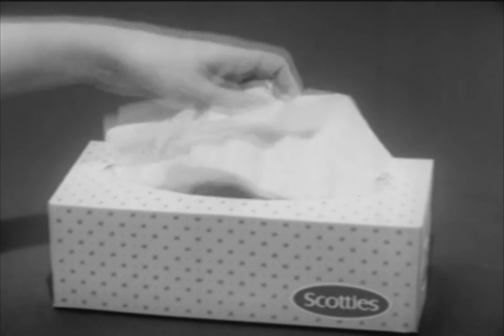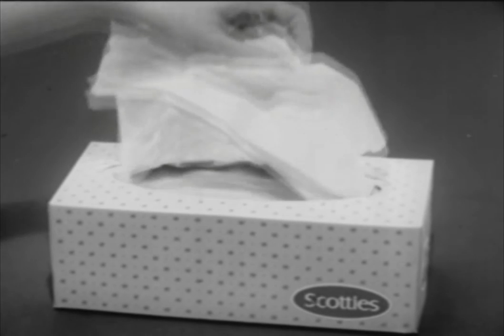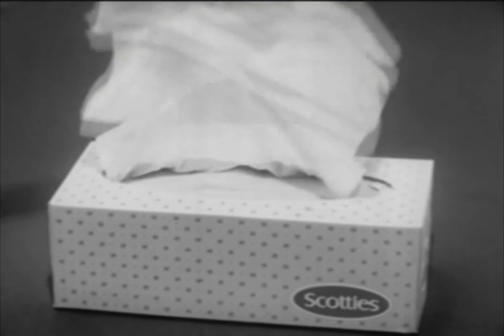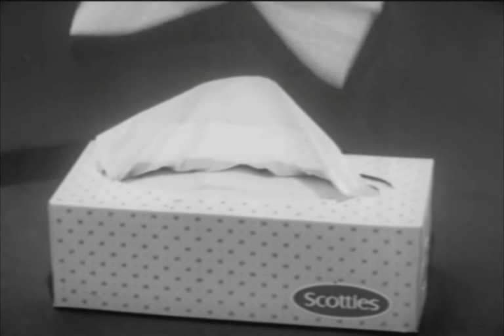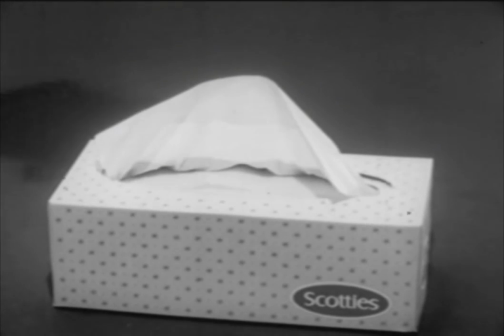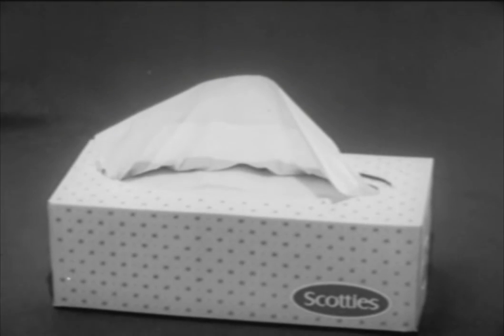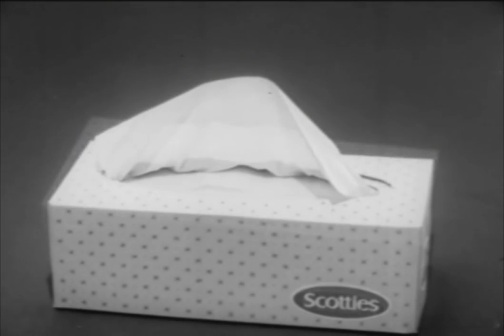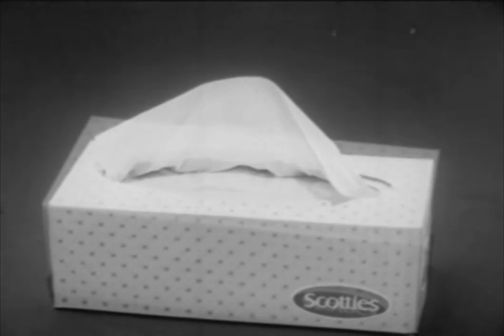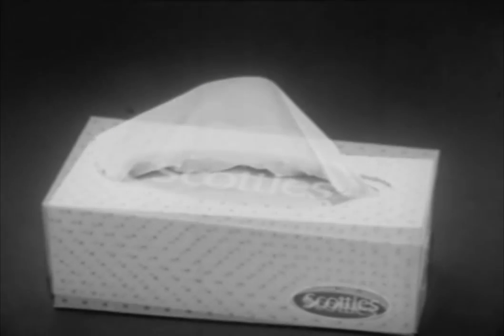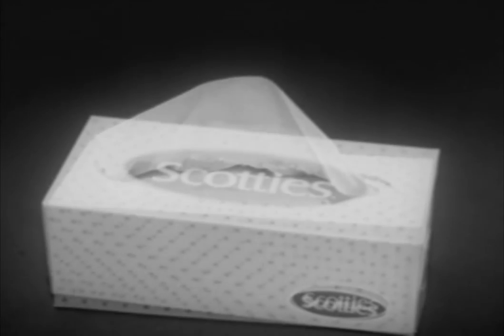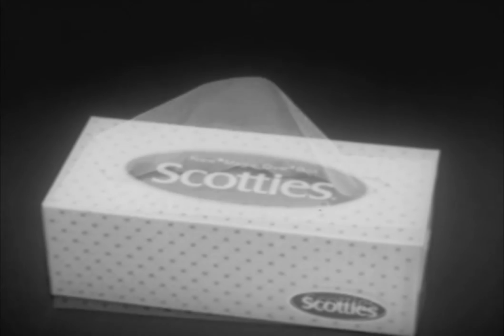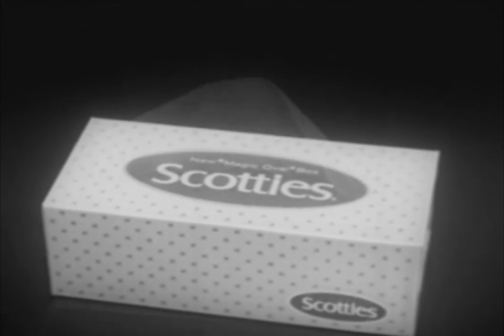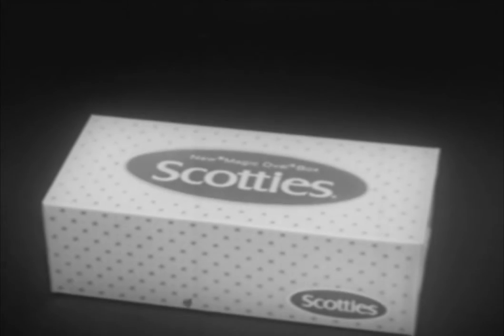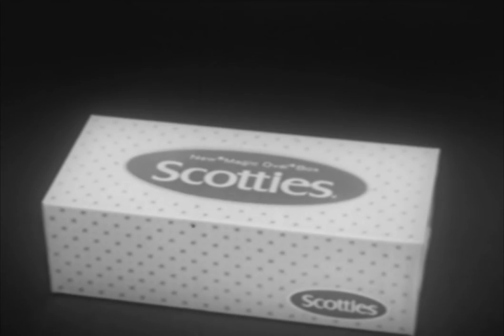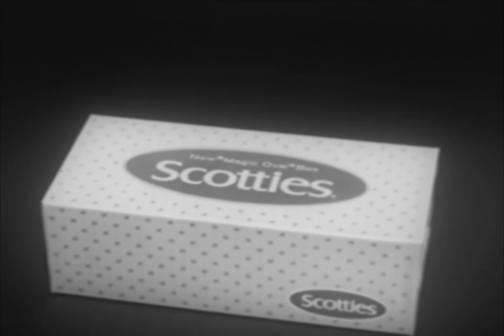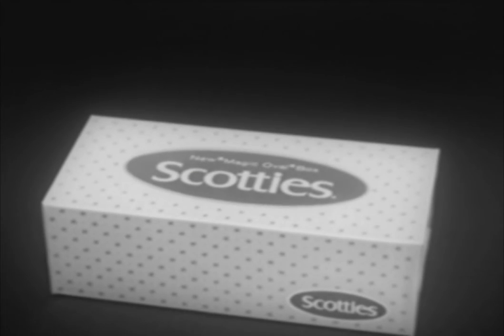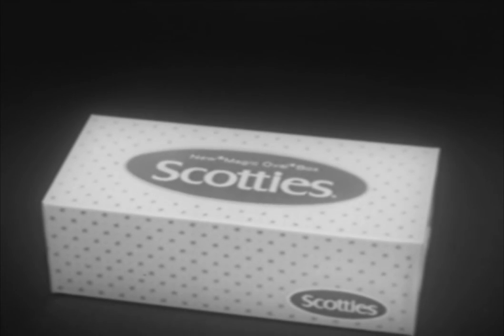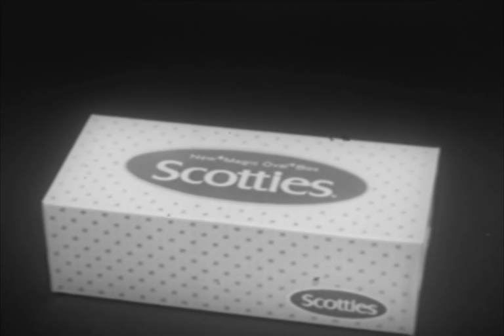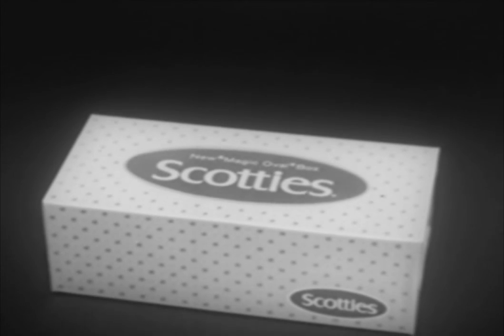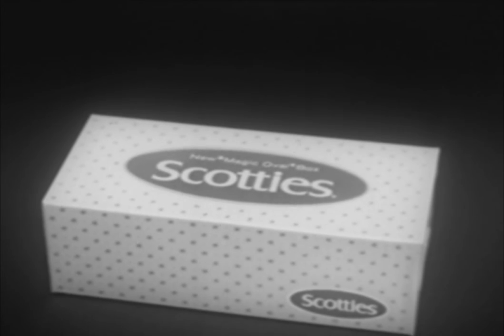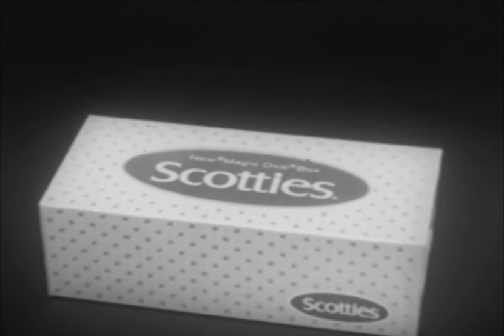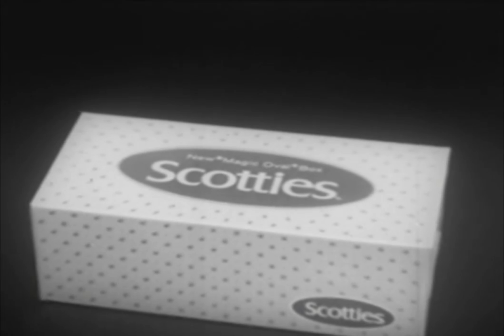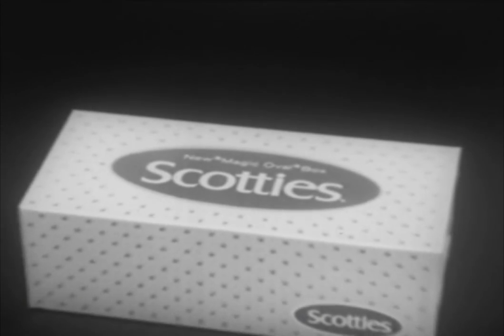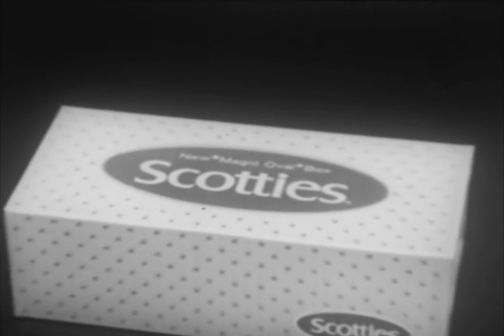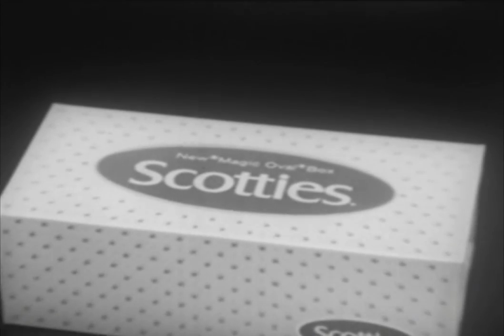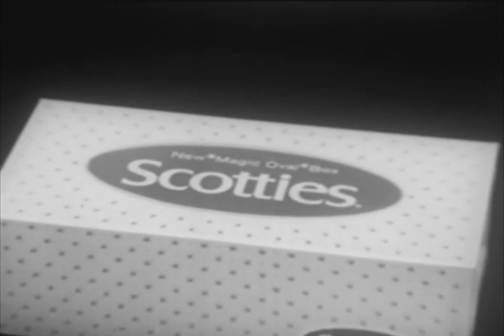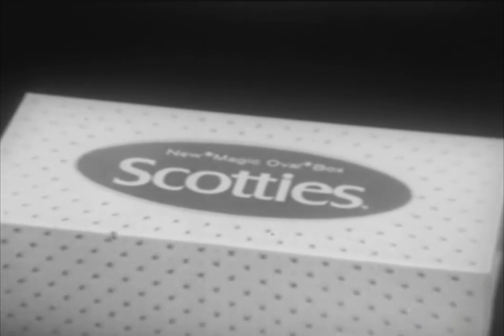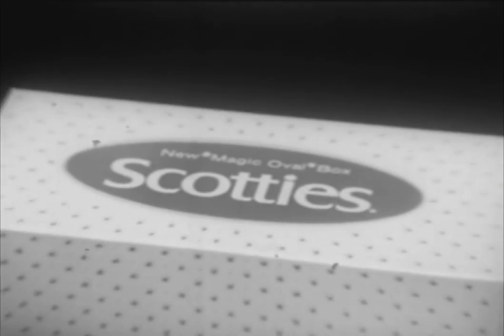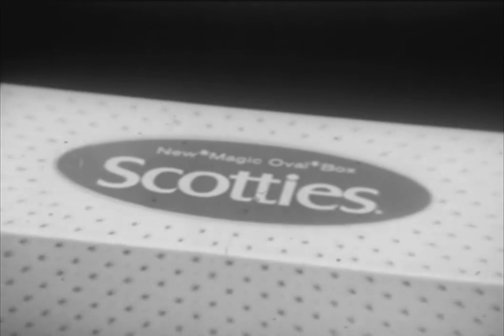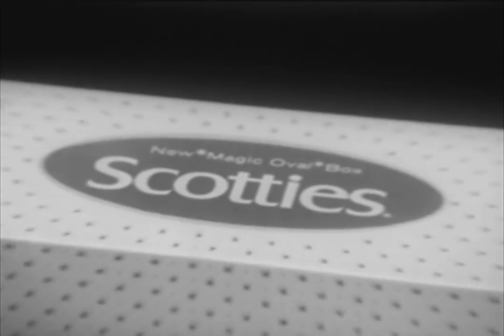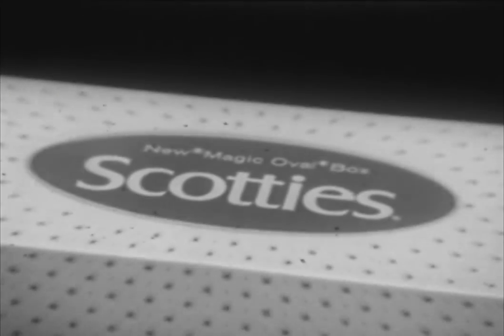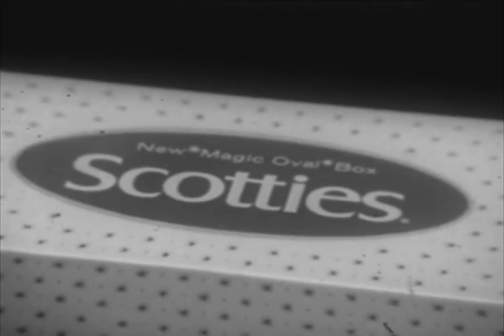Remember, for tissues that float up smoothly and come out in neatly folded handfuls, look for Scotty's pretty new magic oval box — the only one of its kind.